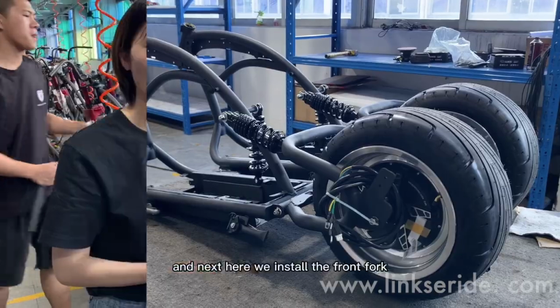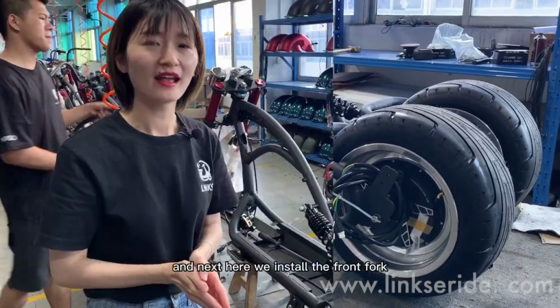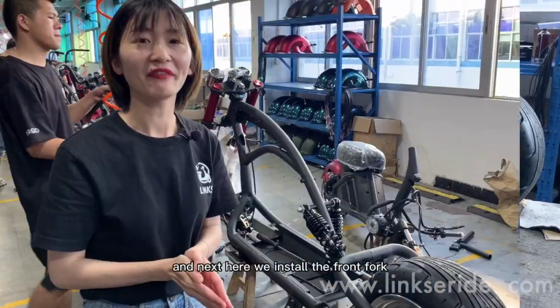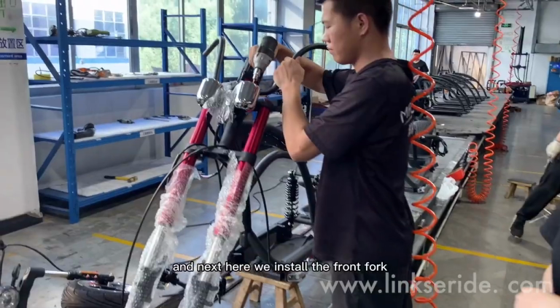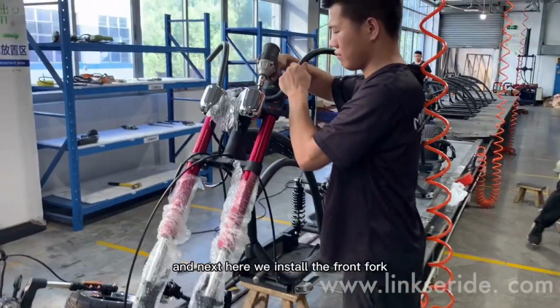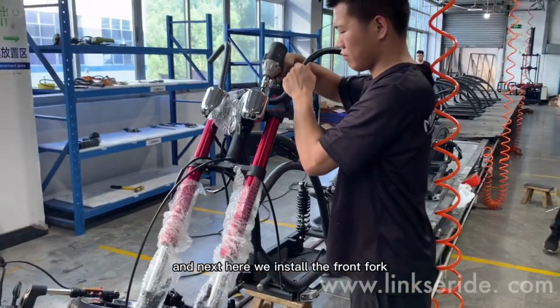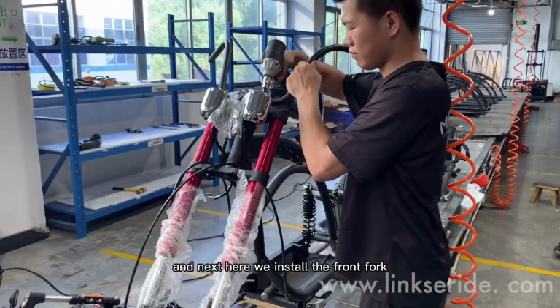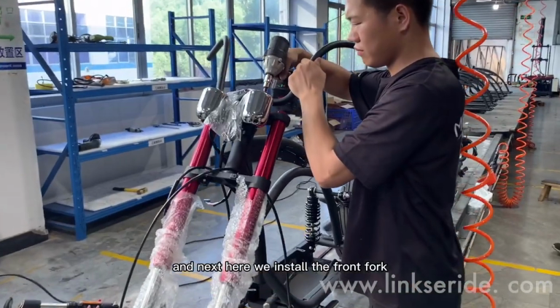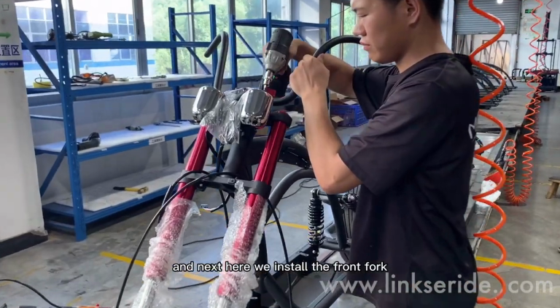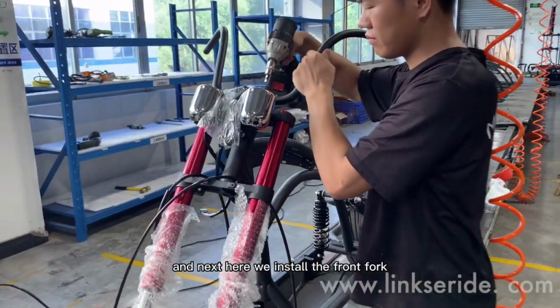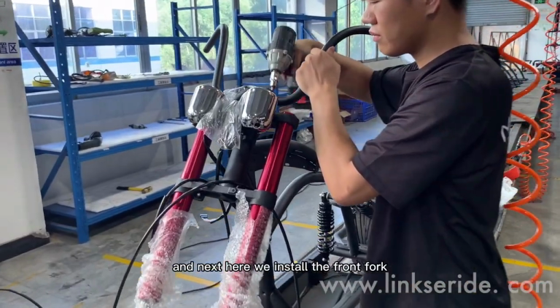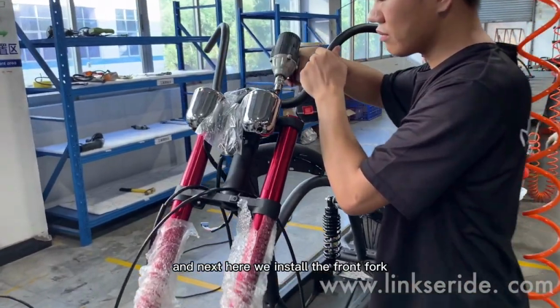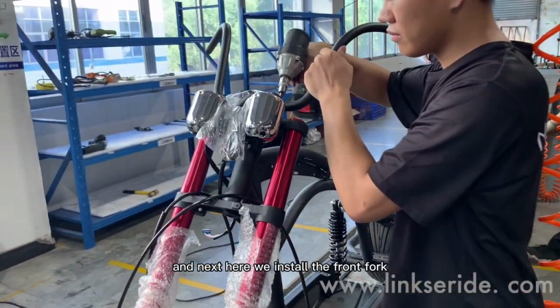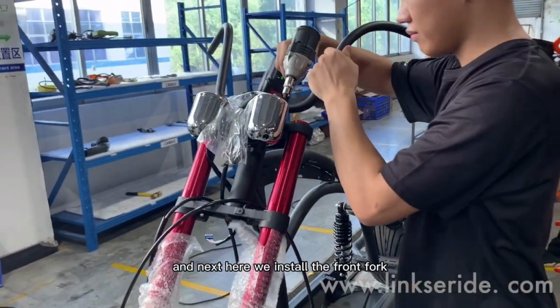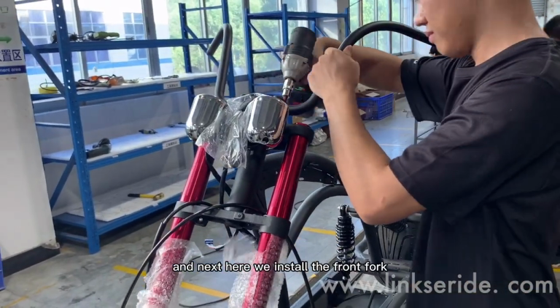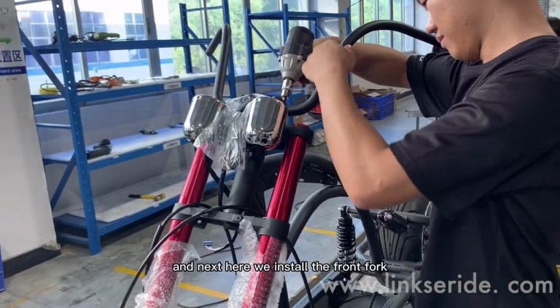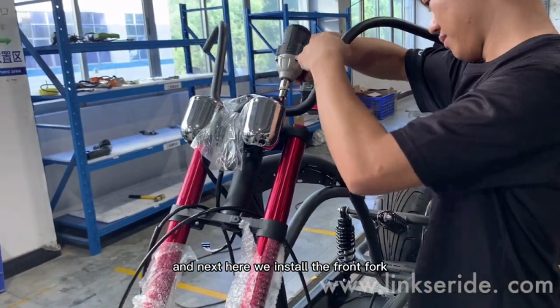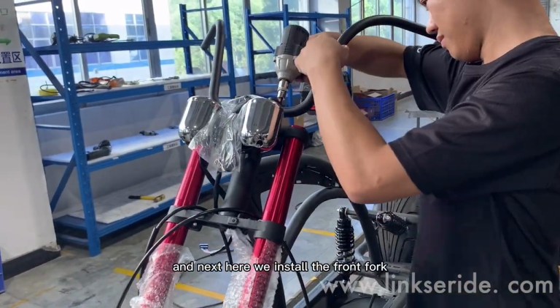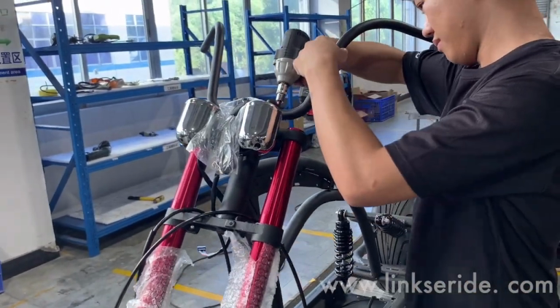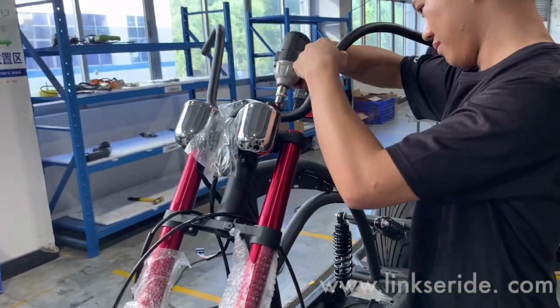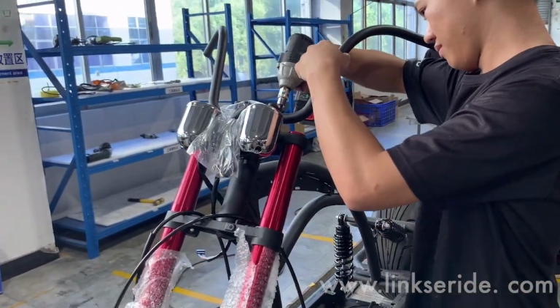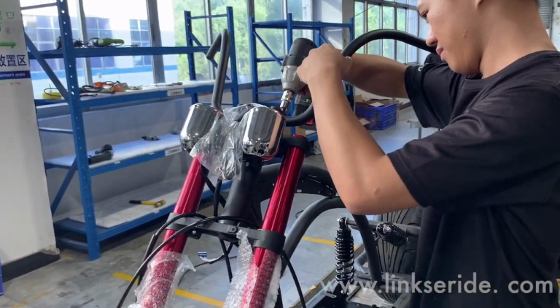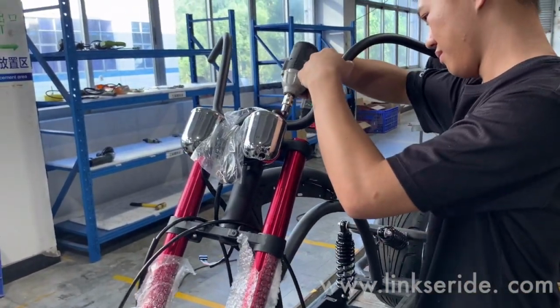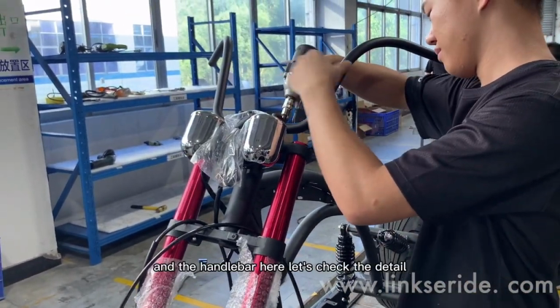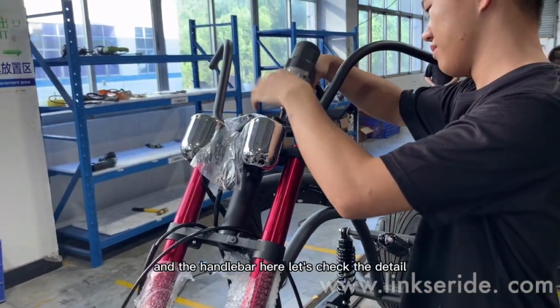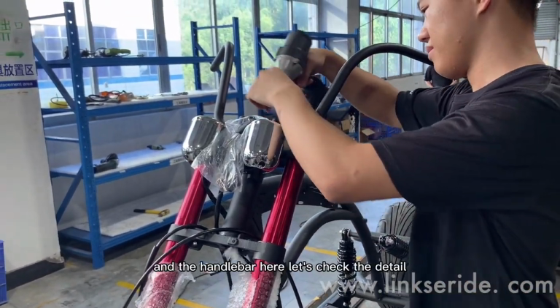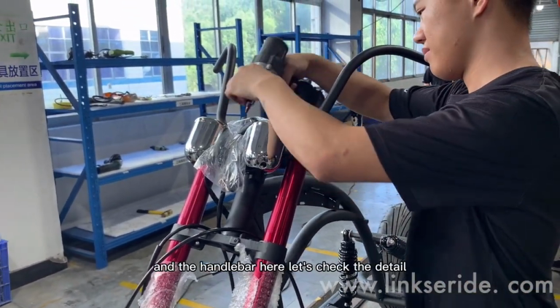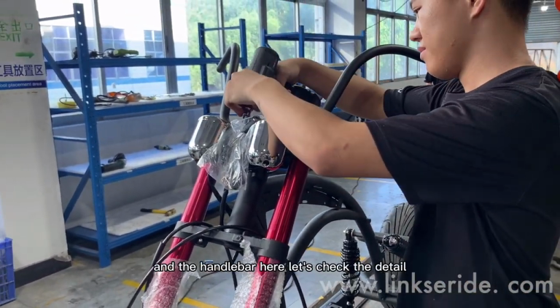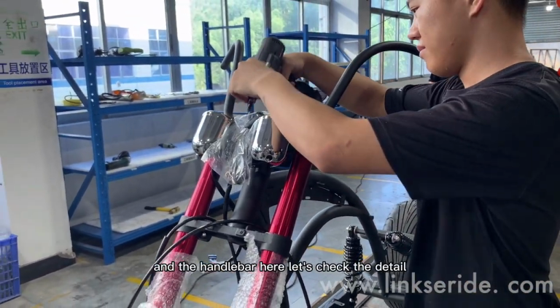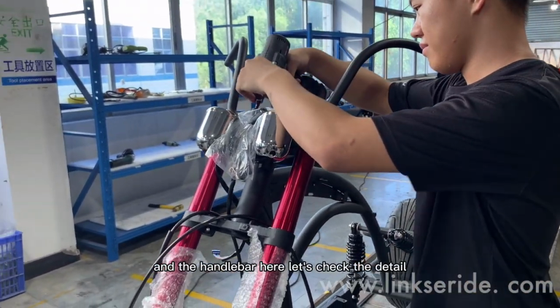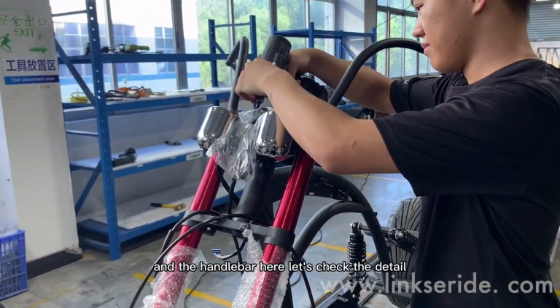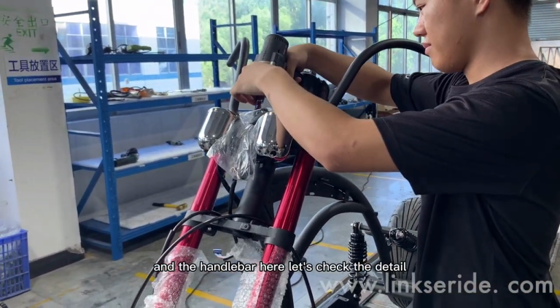Next, here we install the front porch and the handlebar here. Let's check this out.